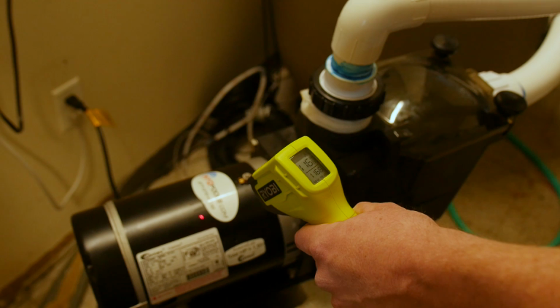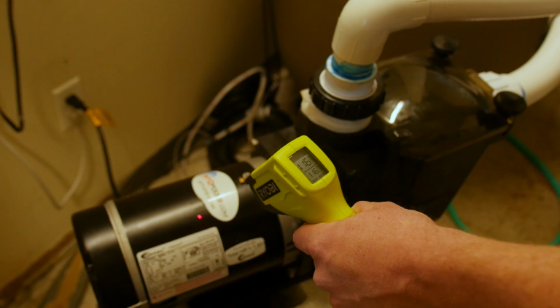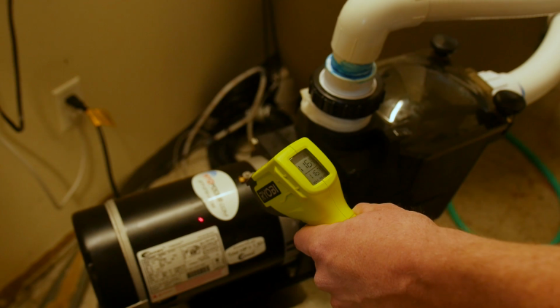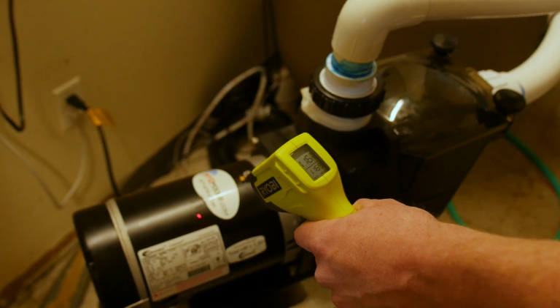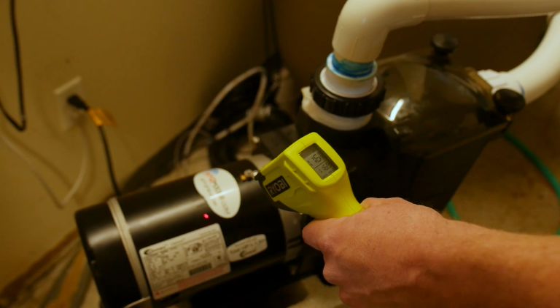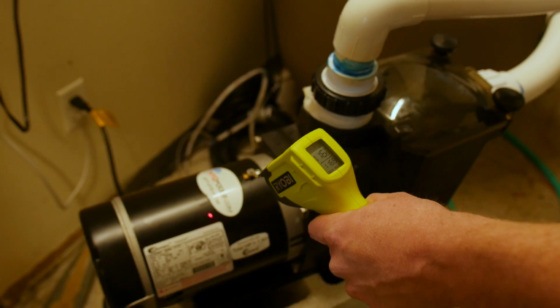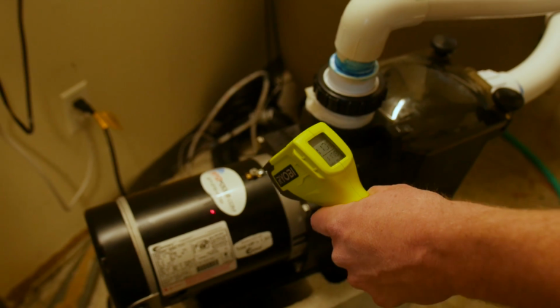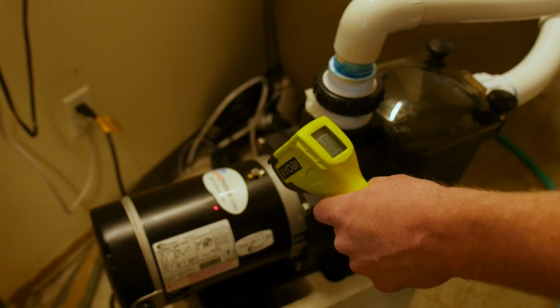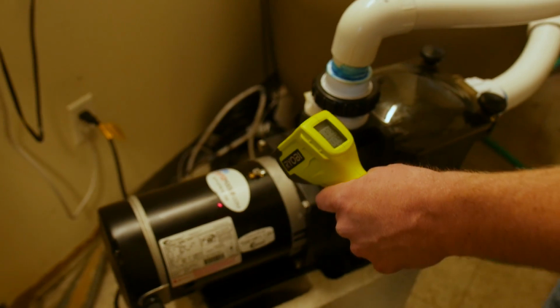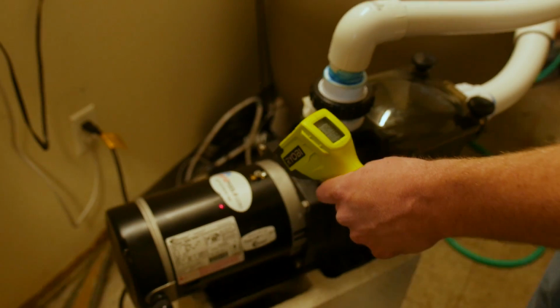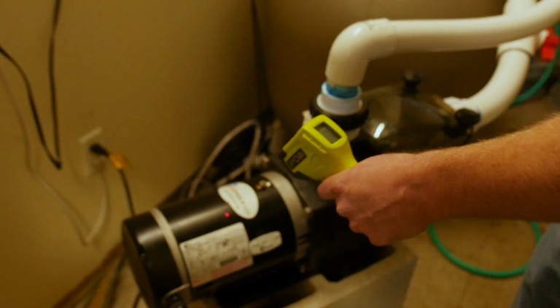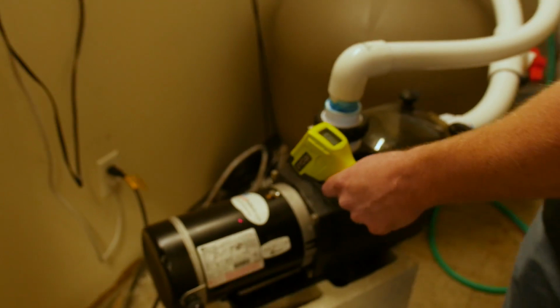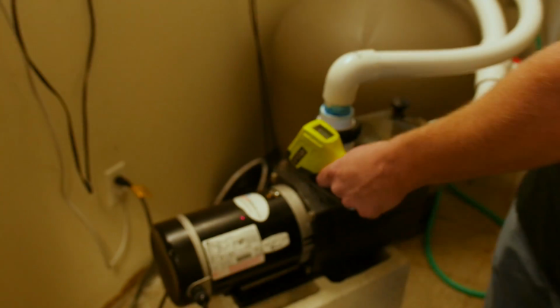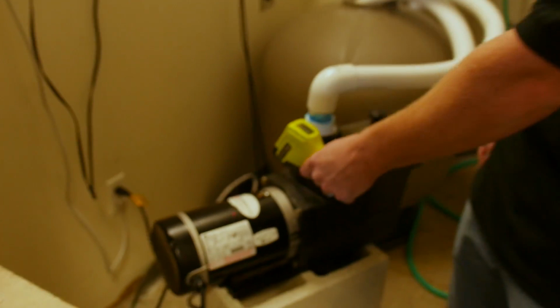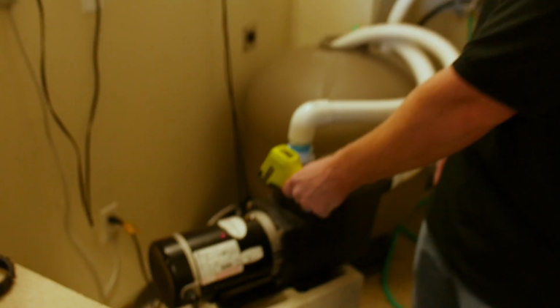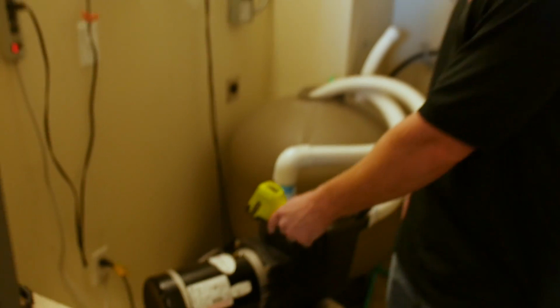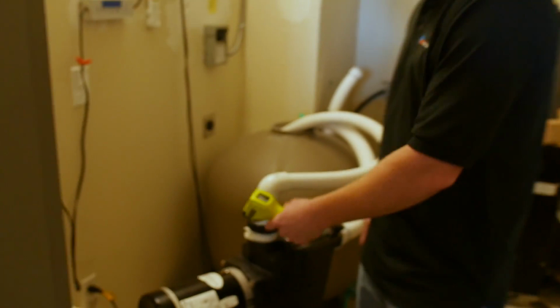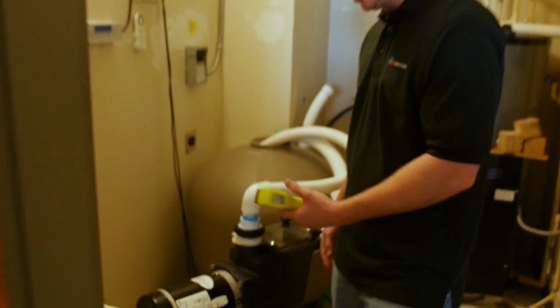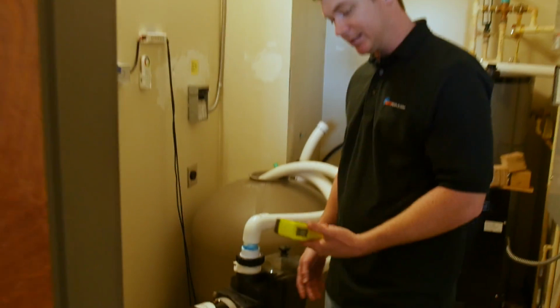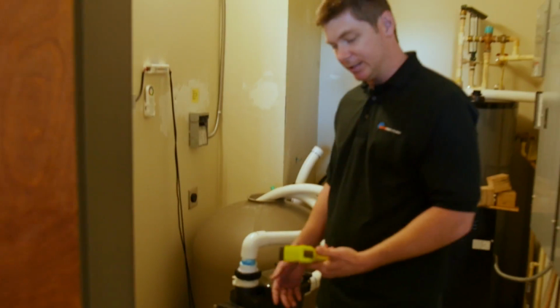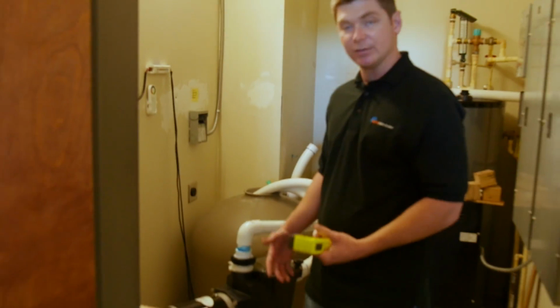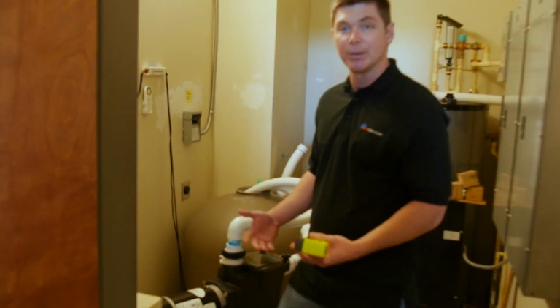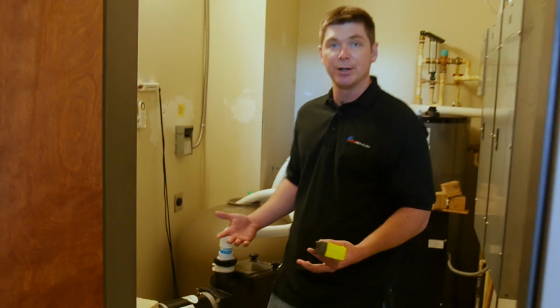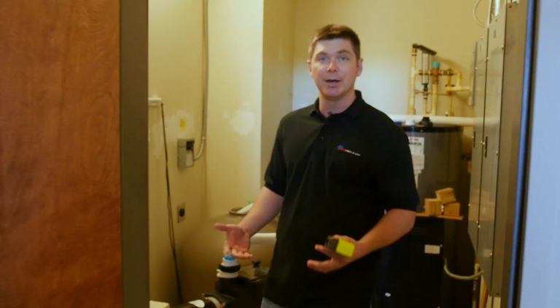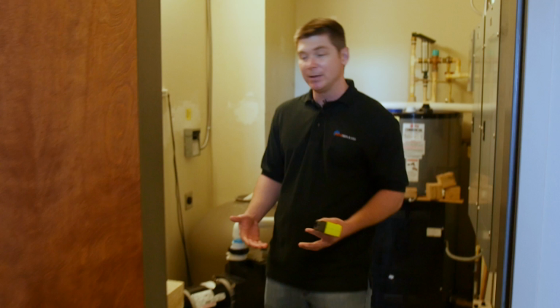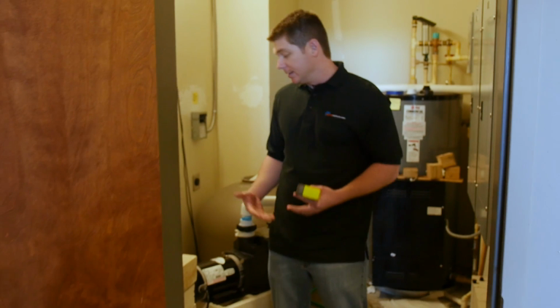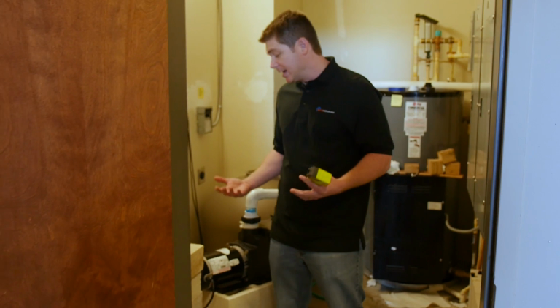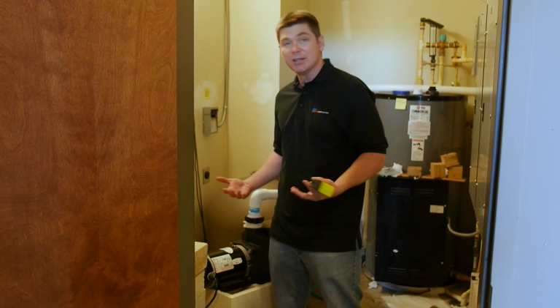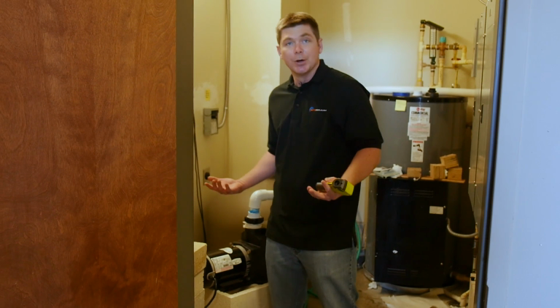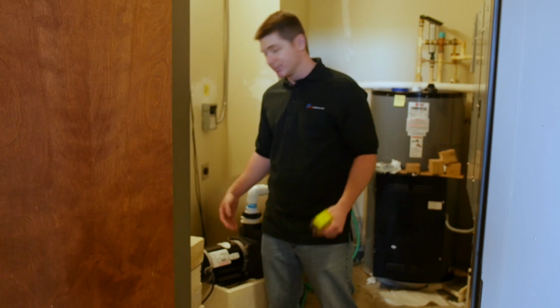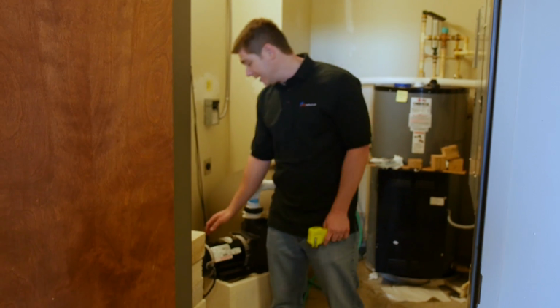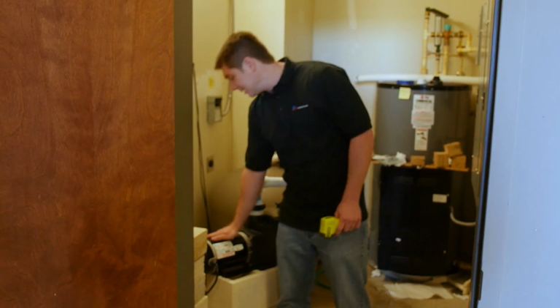This week on Poolside Chat, we learn the normal operating temperature of a pump motor. These motors run hot.